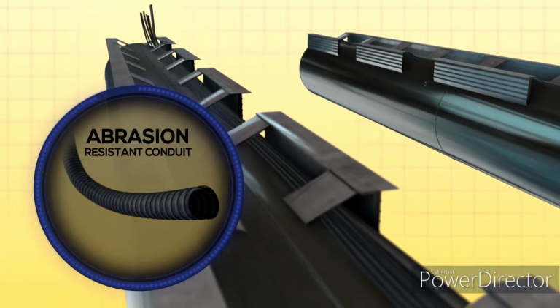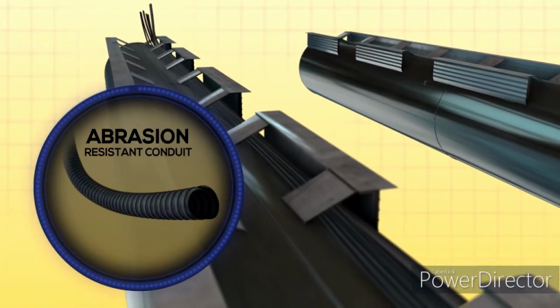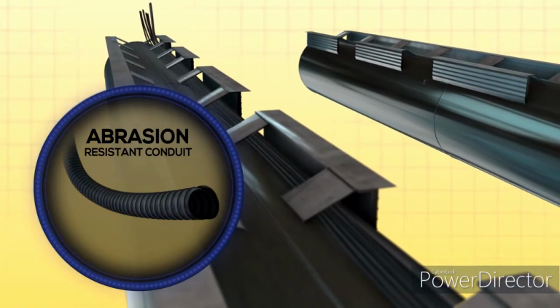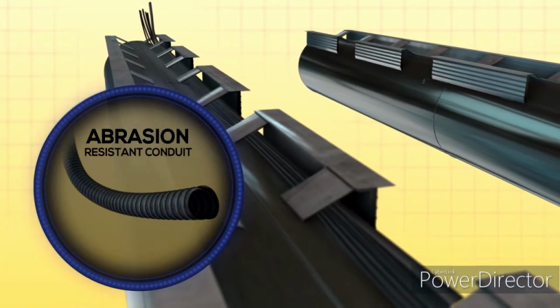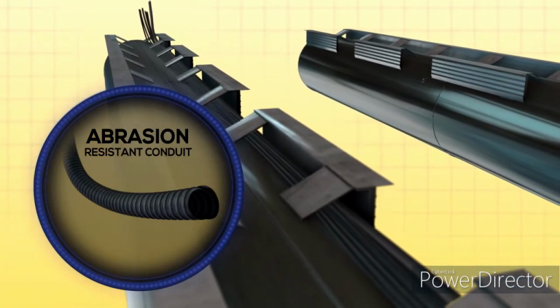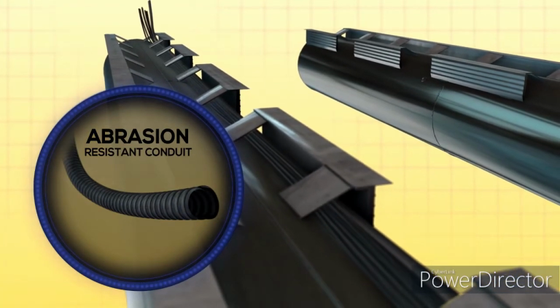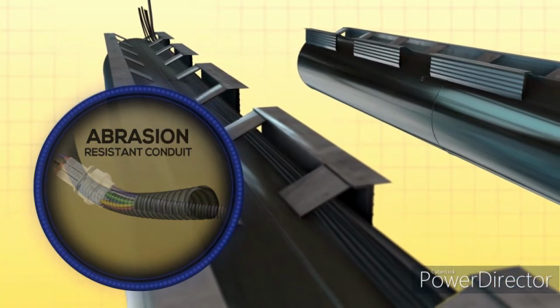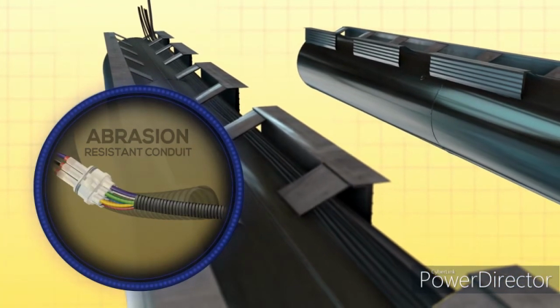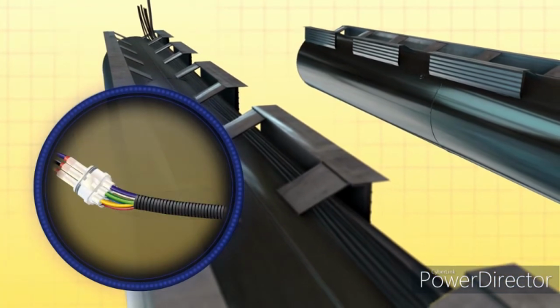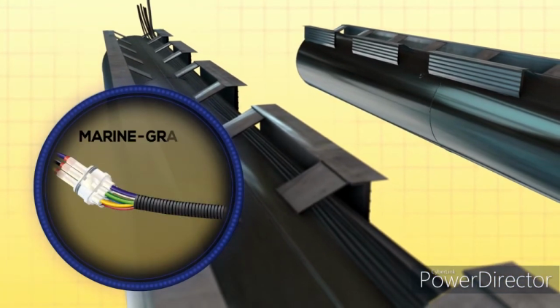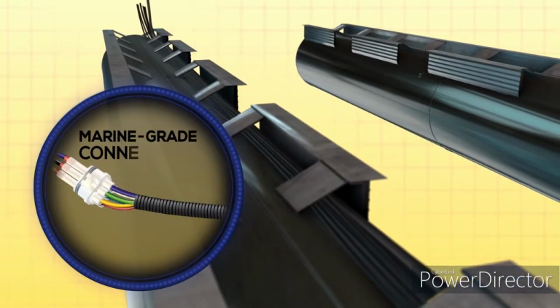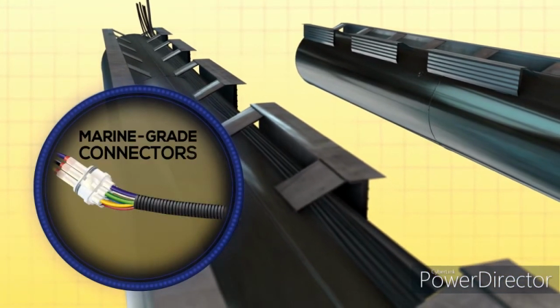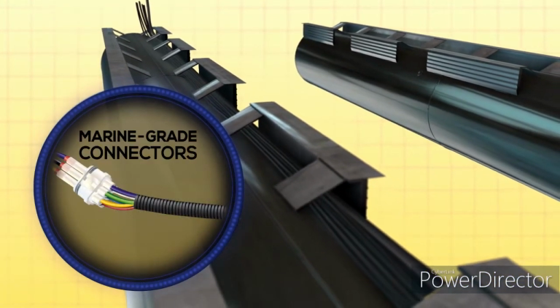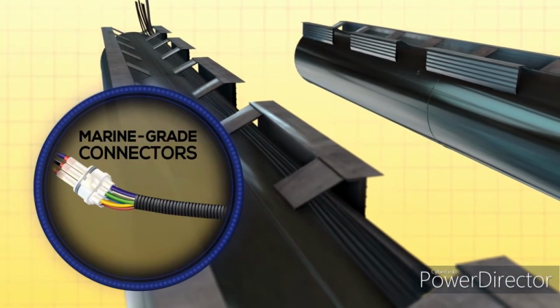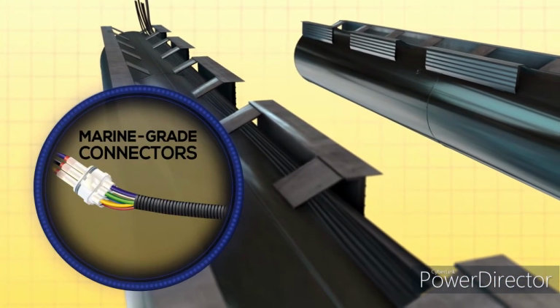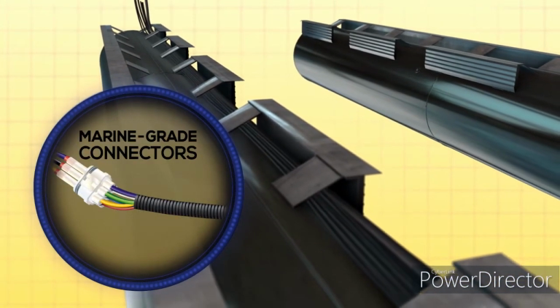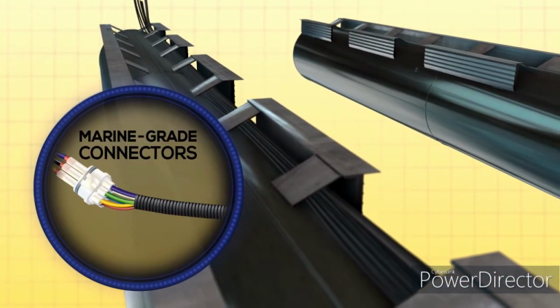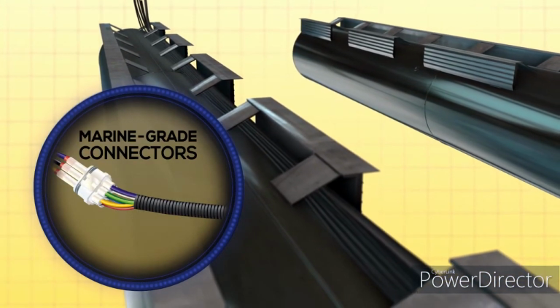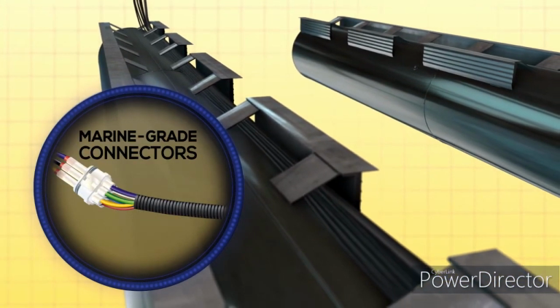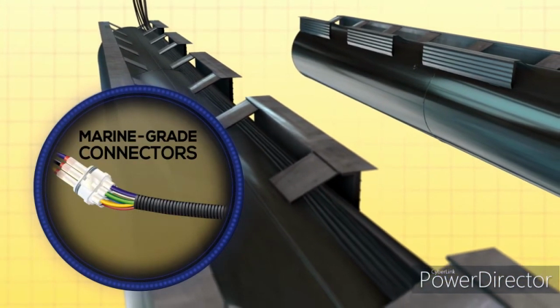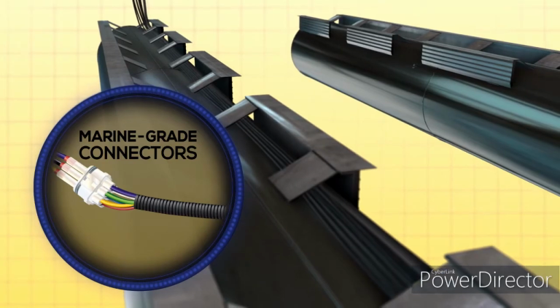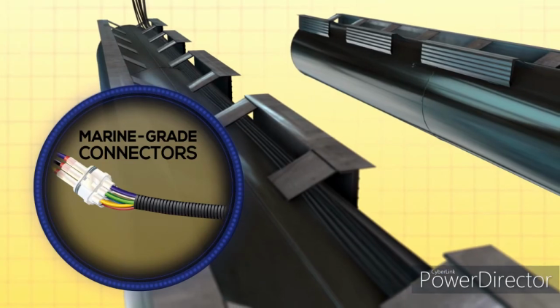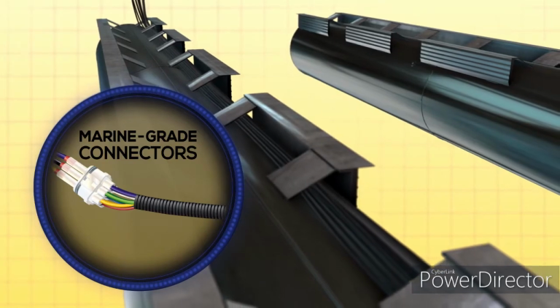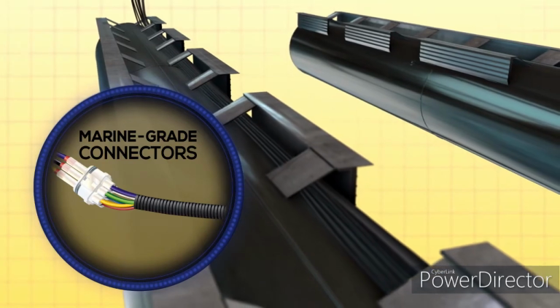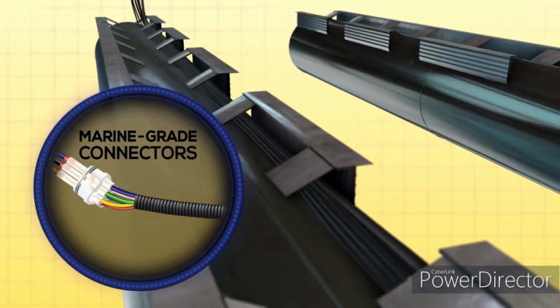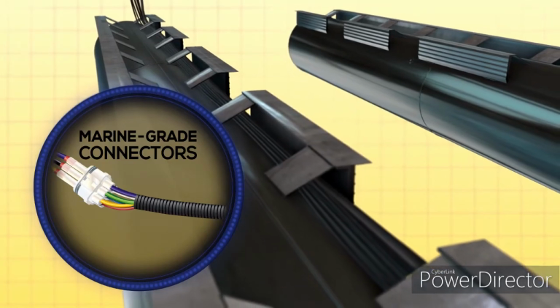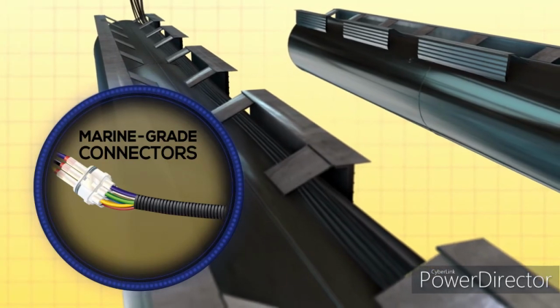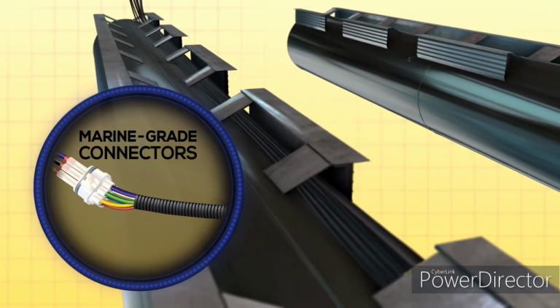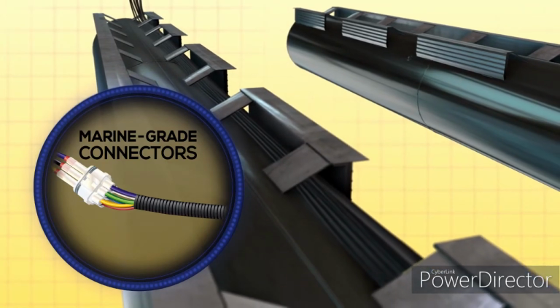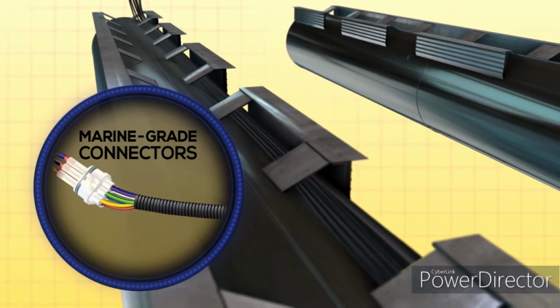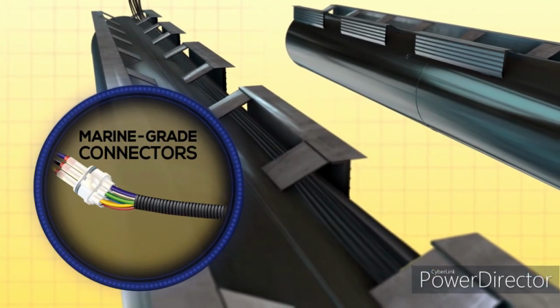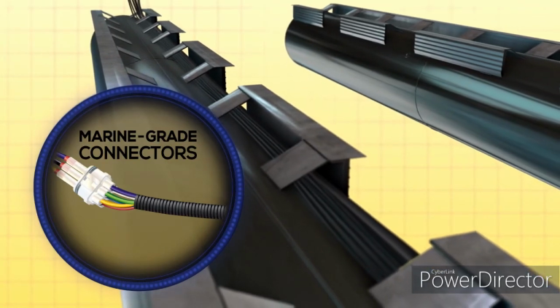Marine-grade automotive-quality main harness connectors ensure reliable, water-resistant connections.